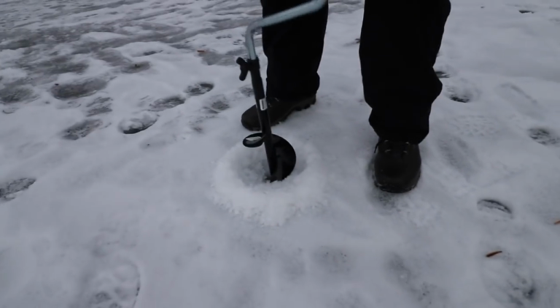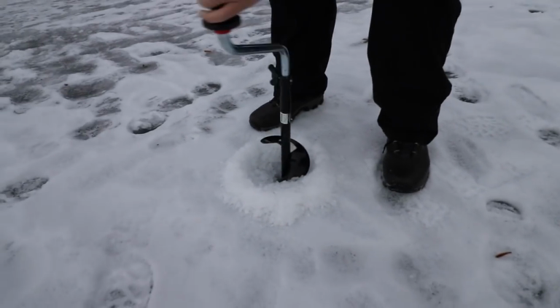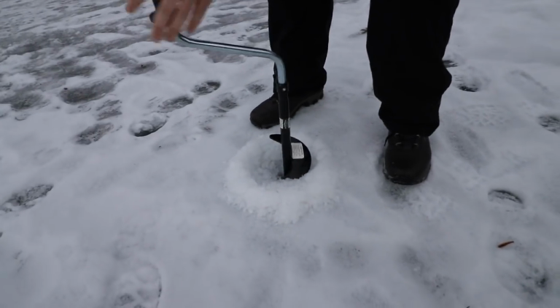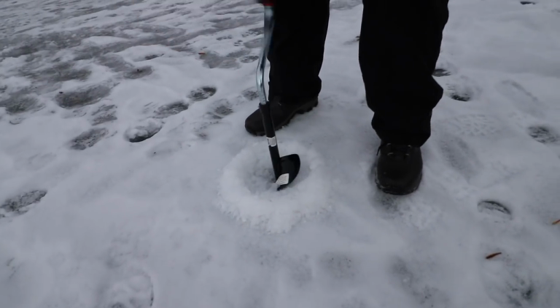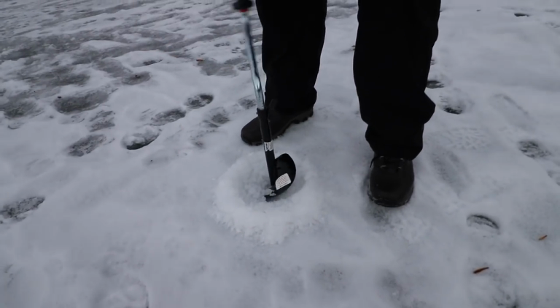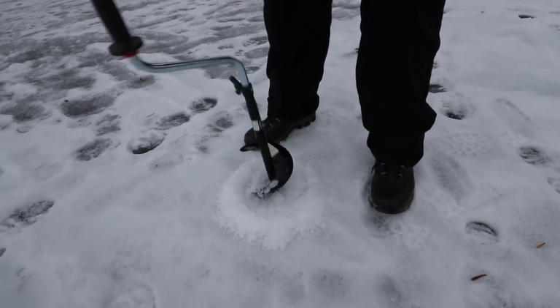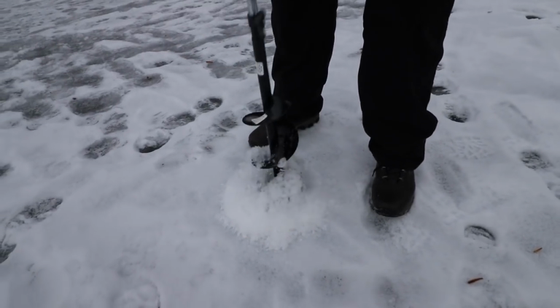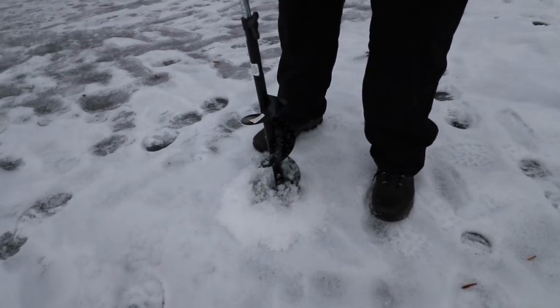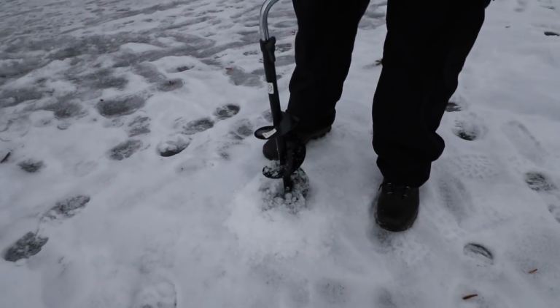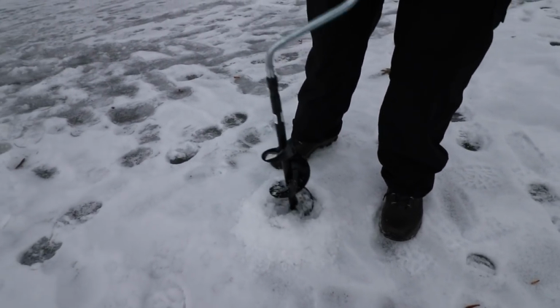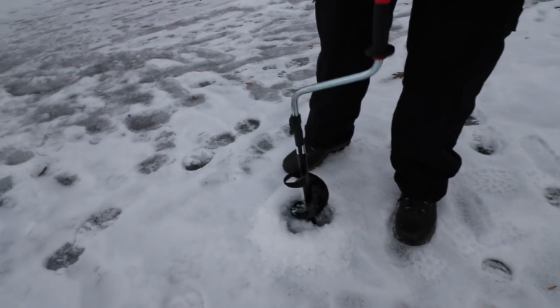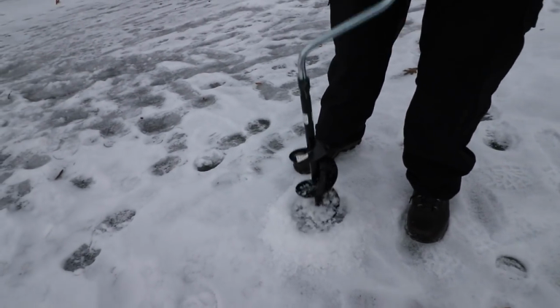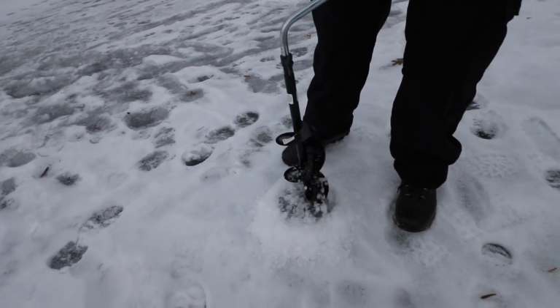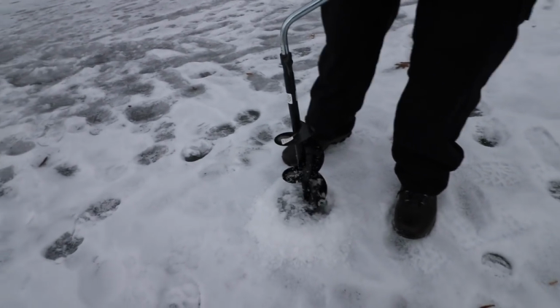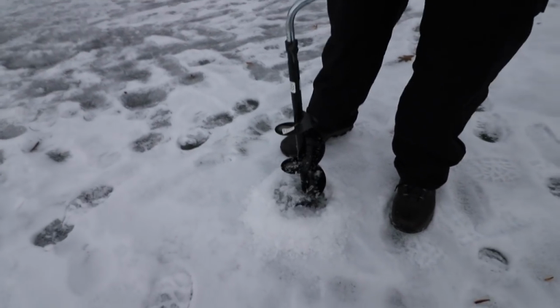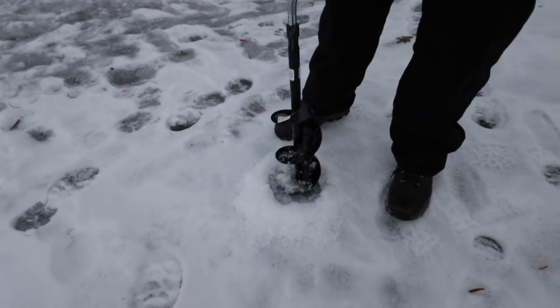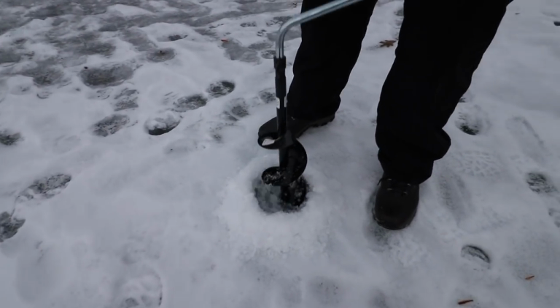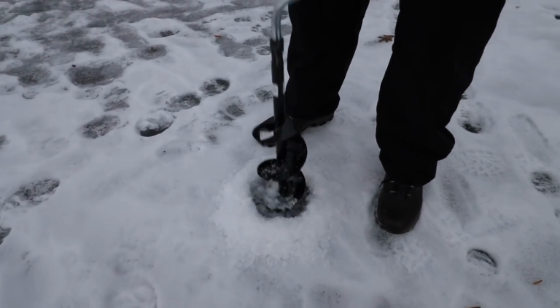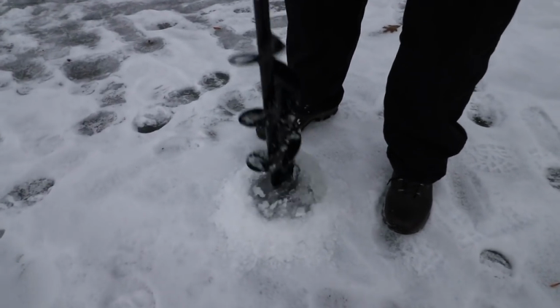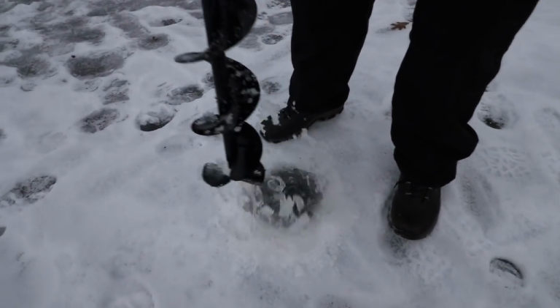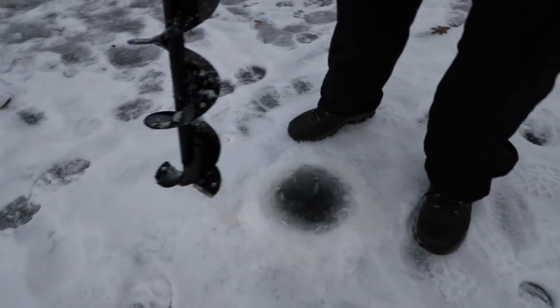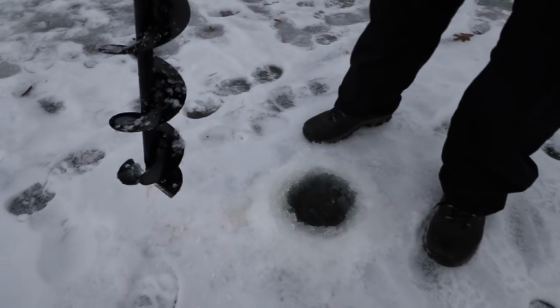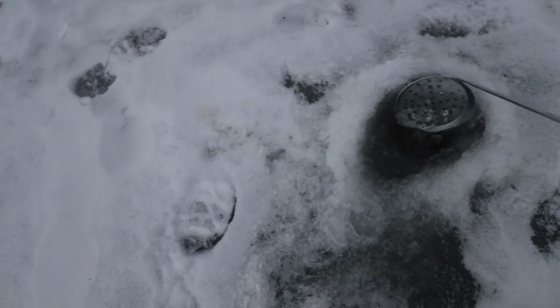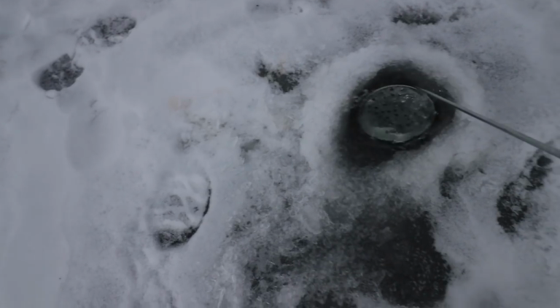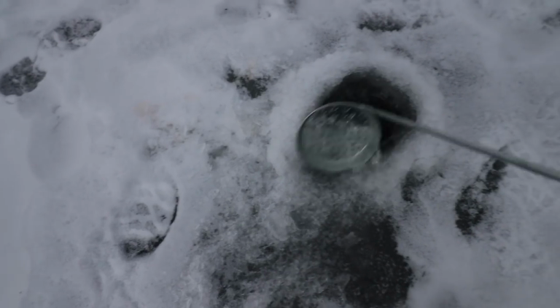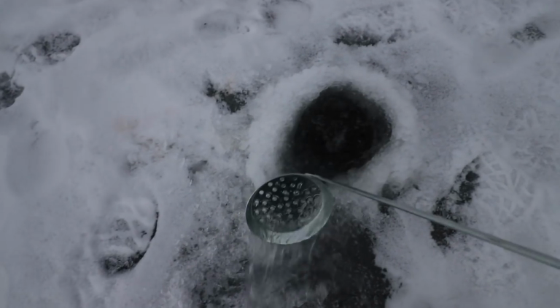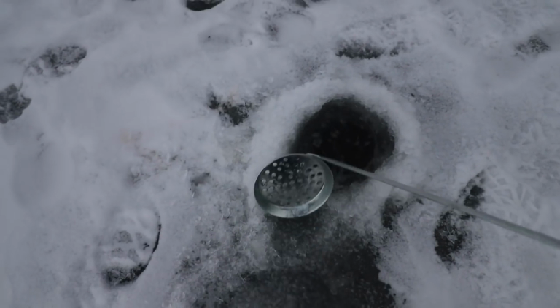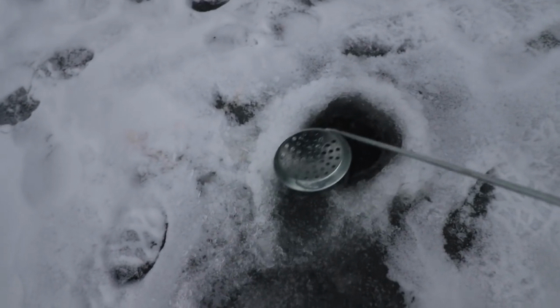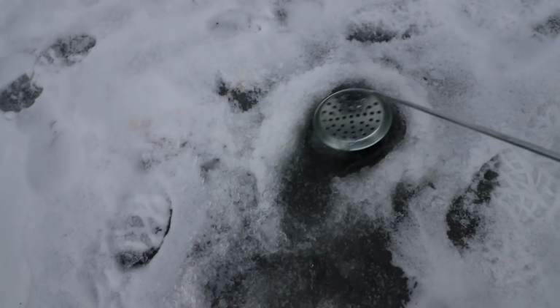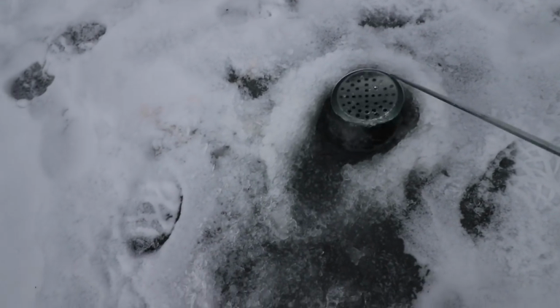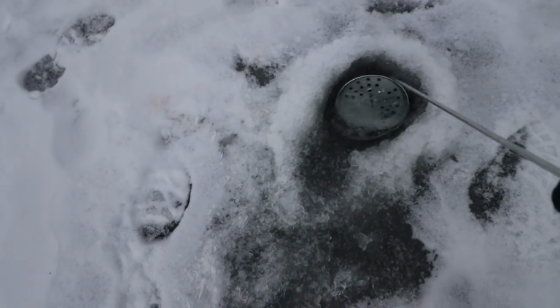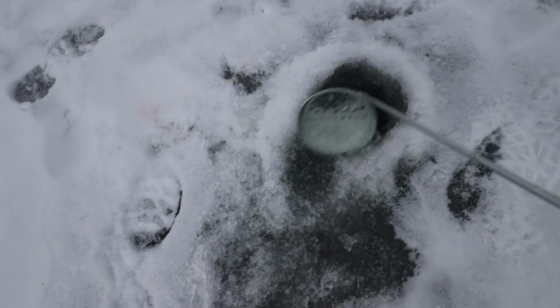Pretty thick? Yeah, that's thick as hell. Not as thick as — alright, looking good.